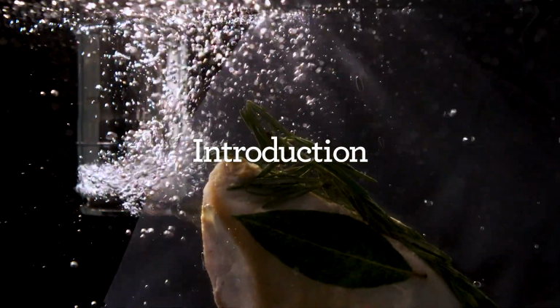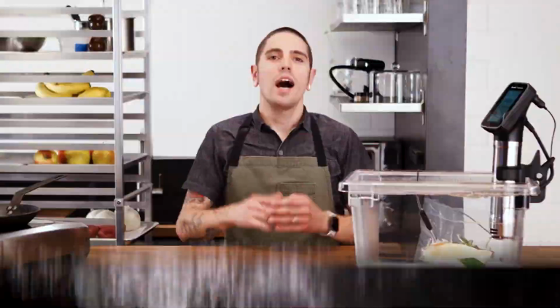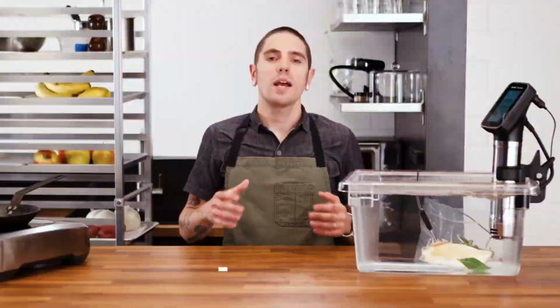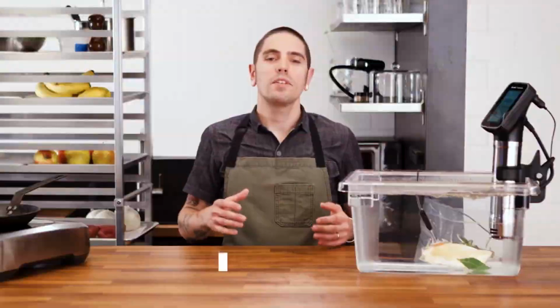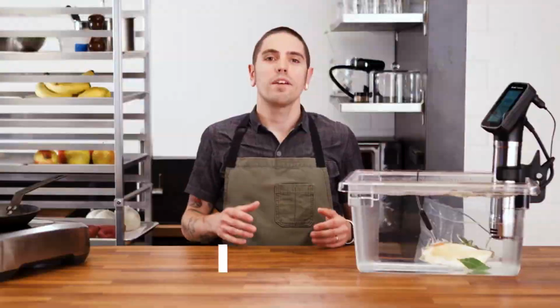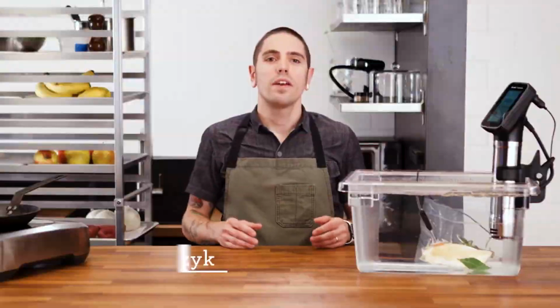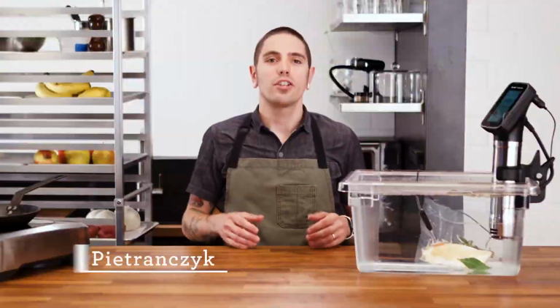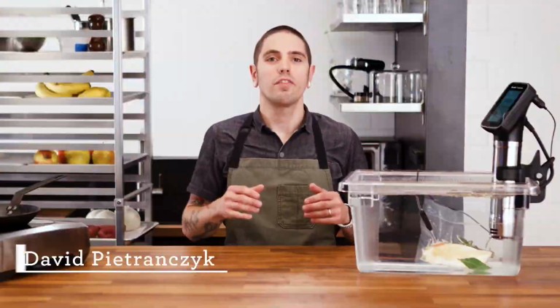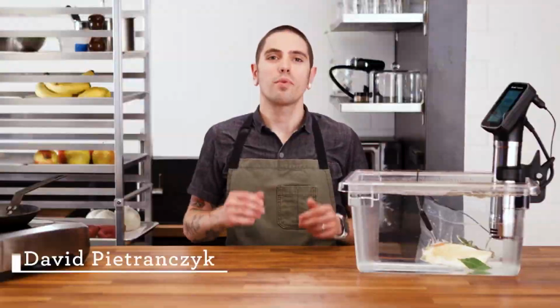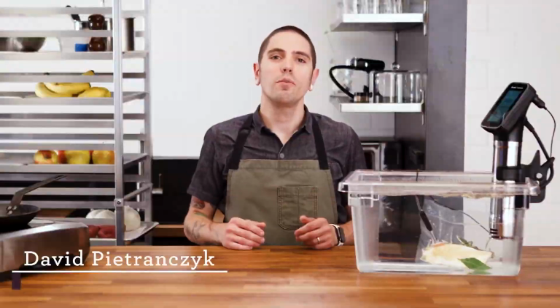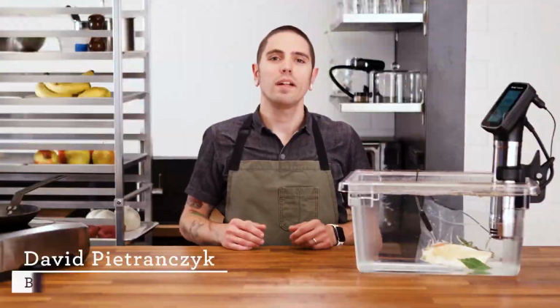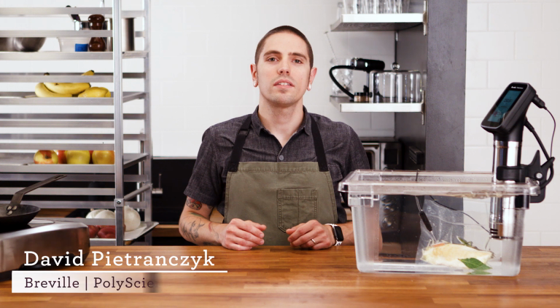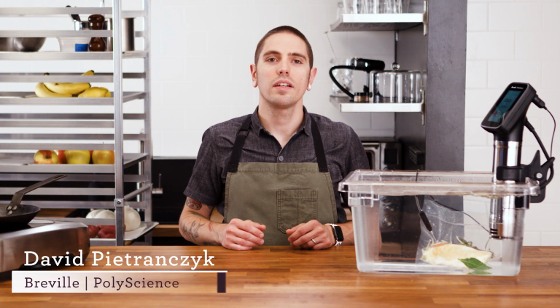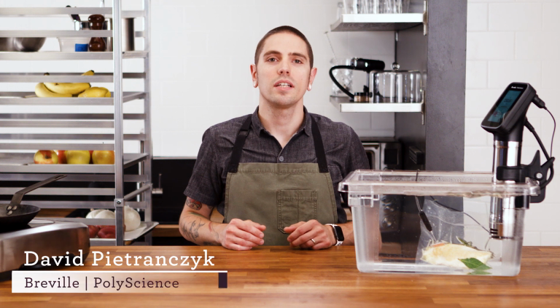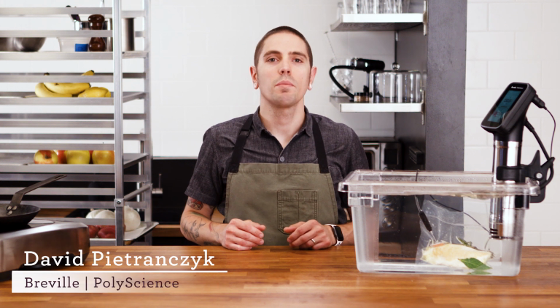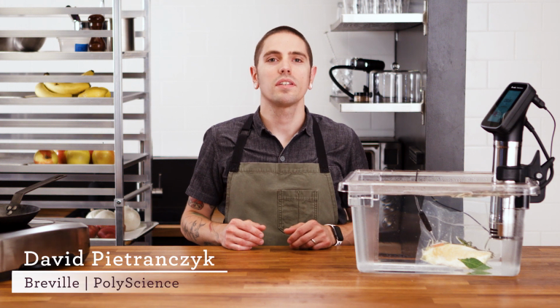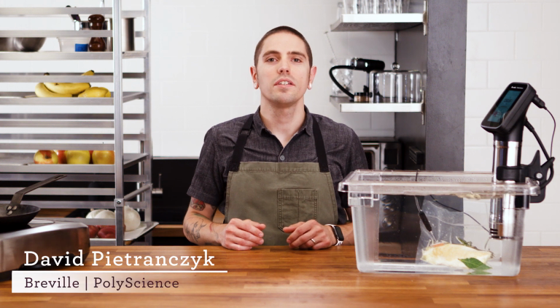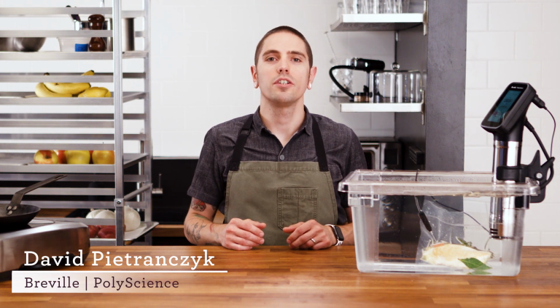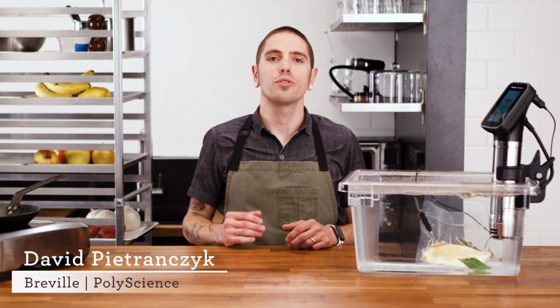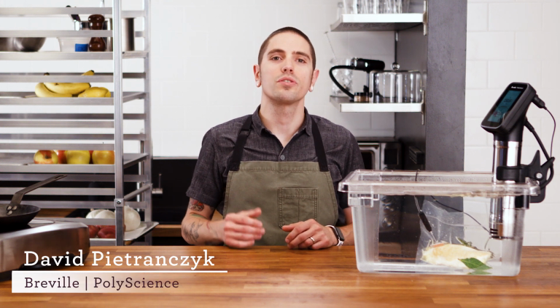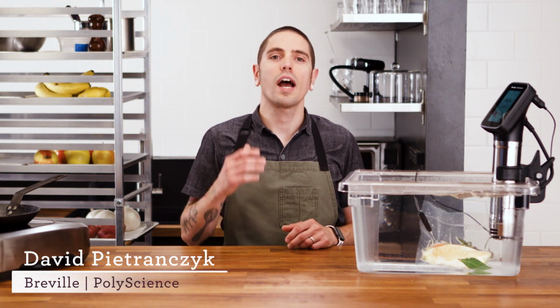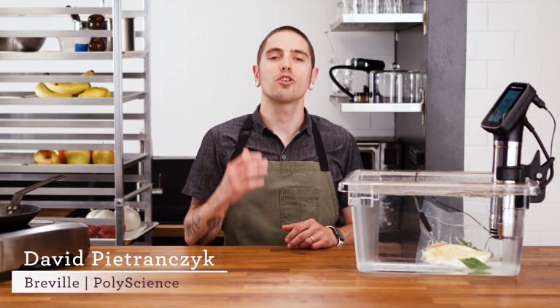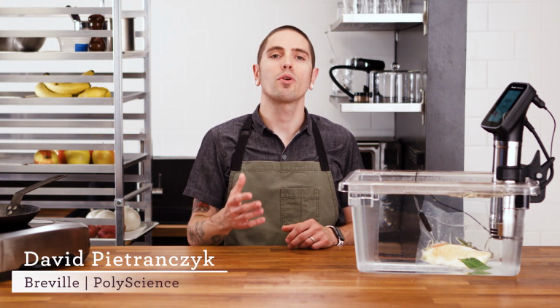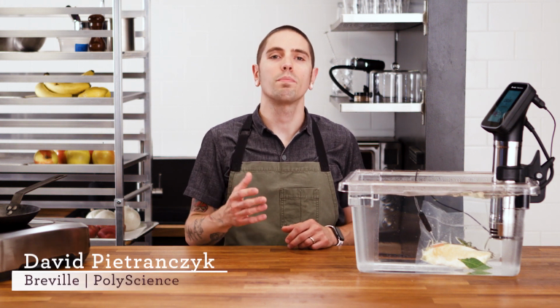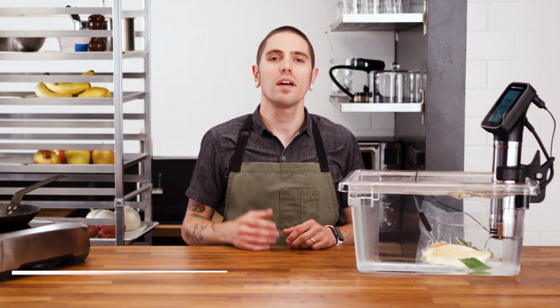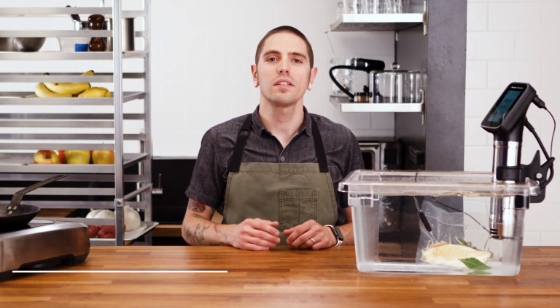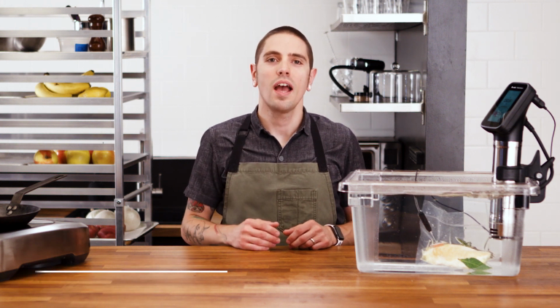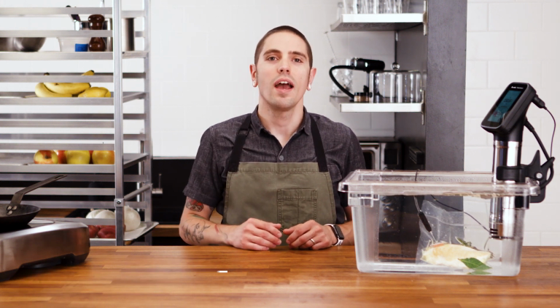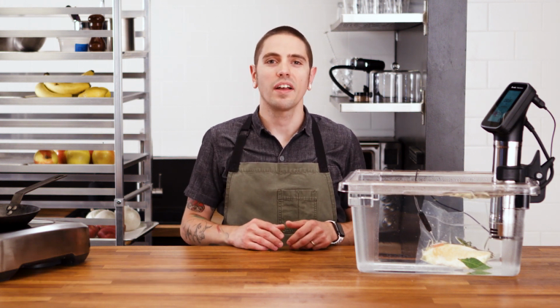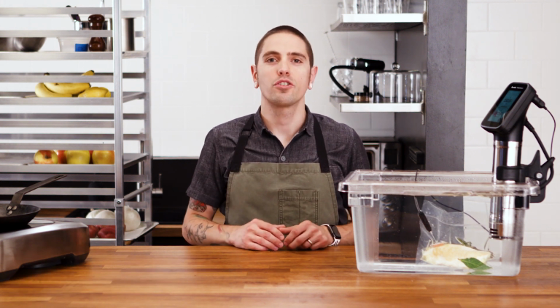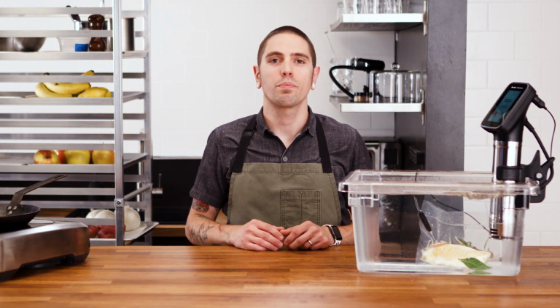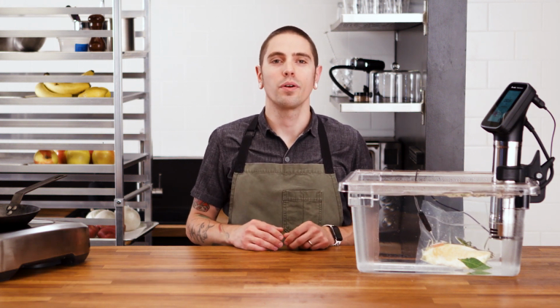Hi, I'm Dave, the chef of Breville PolyScience, and I'm excited to introduce the Hydro Pro Plus and the Hydro Pro.